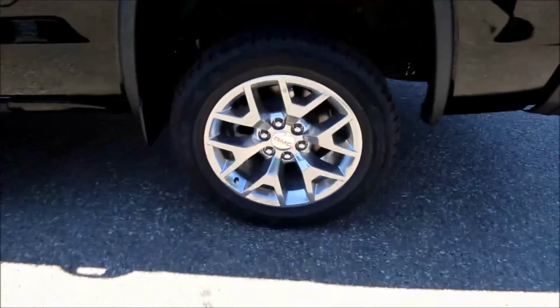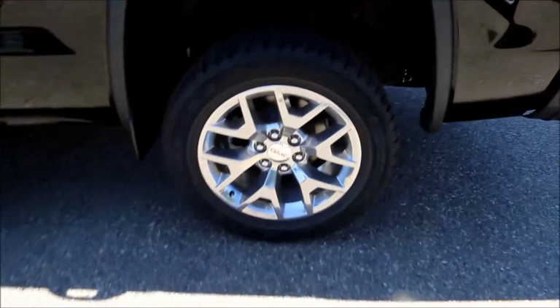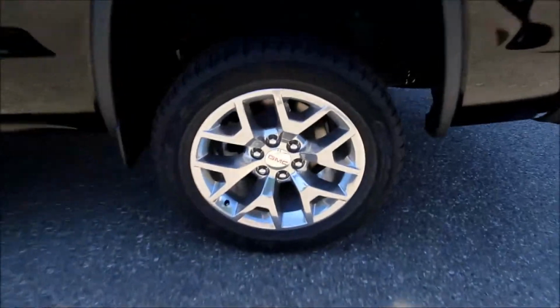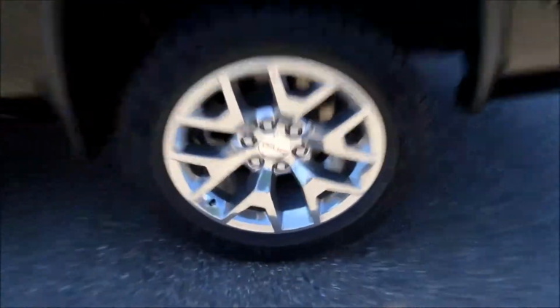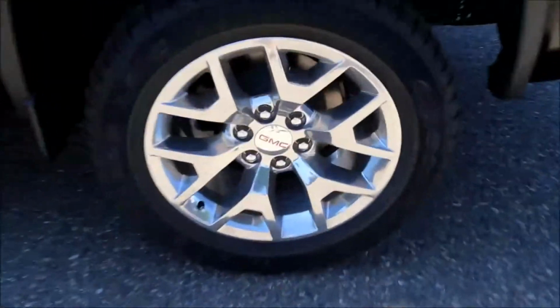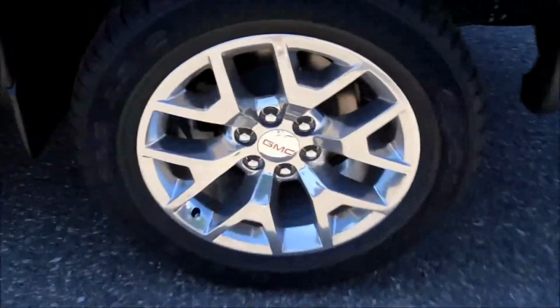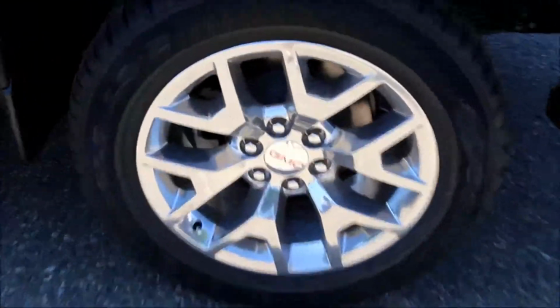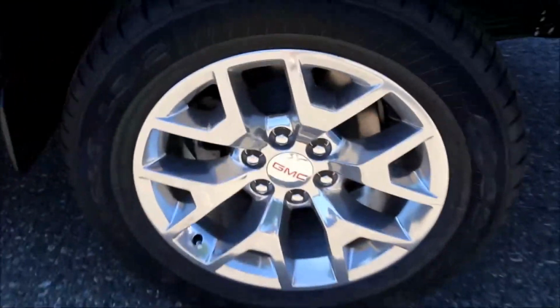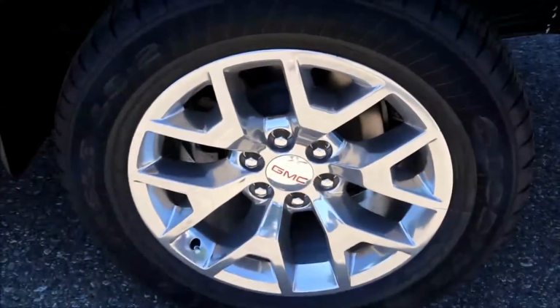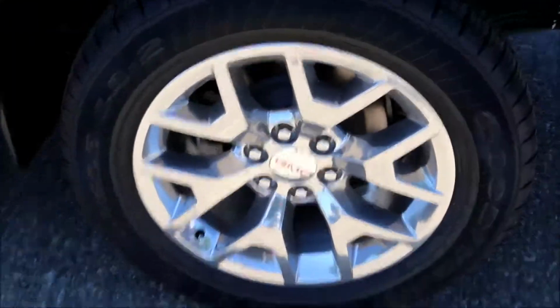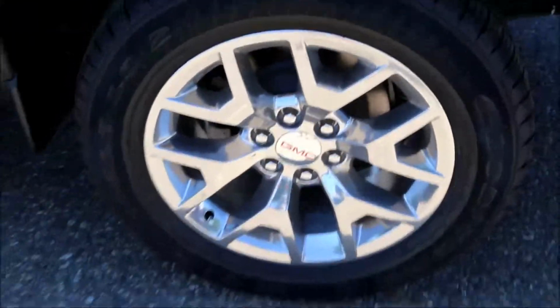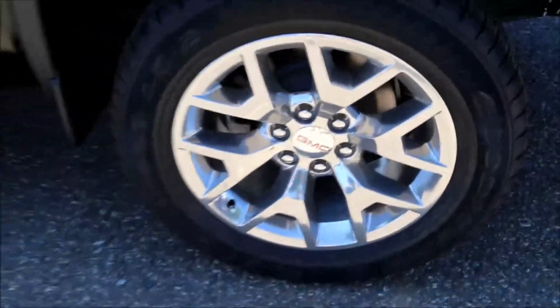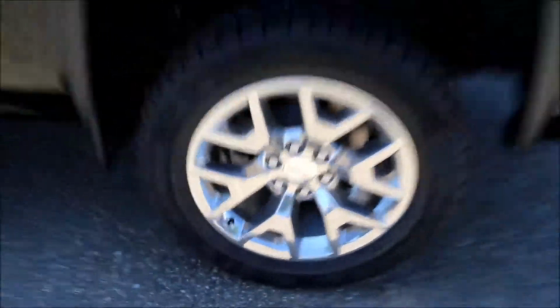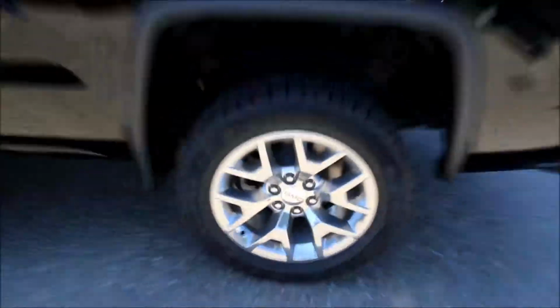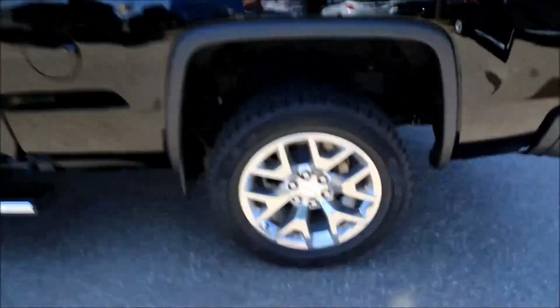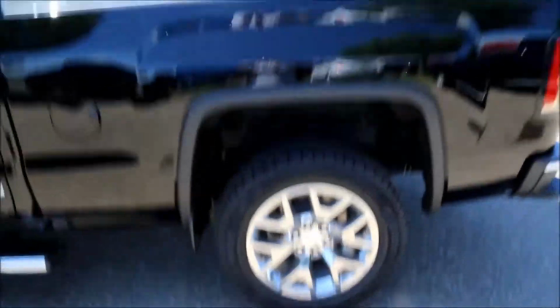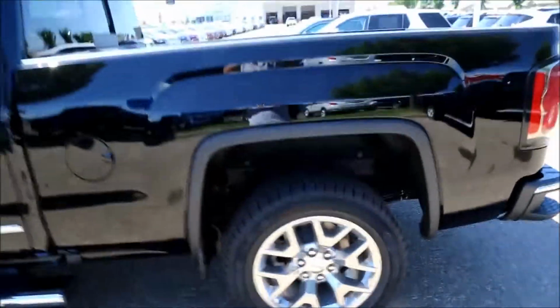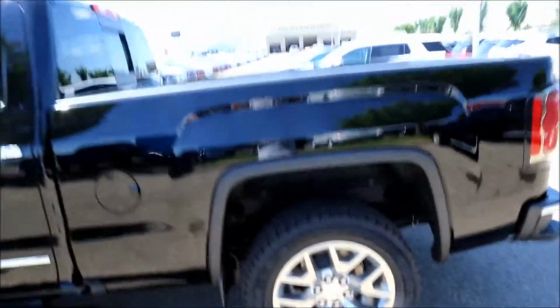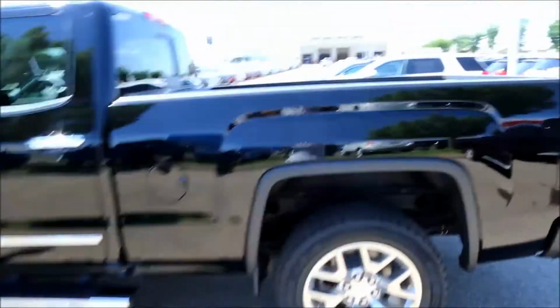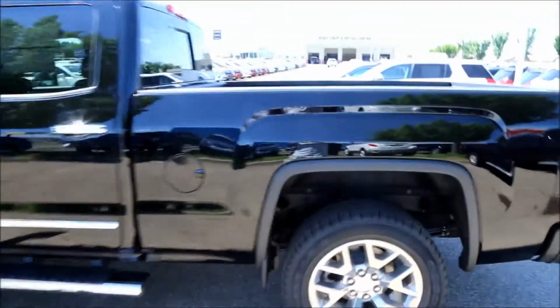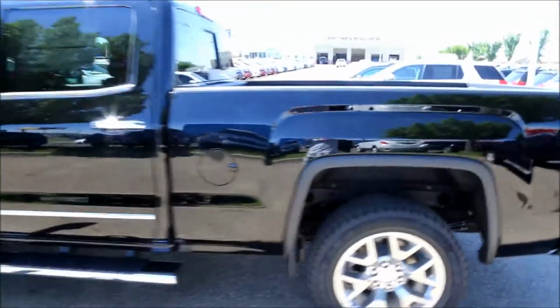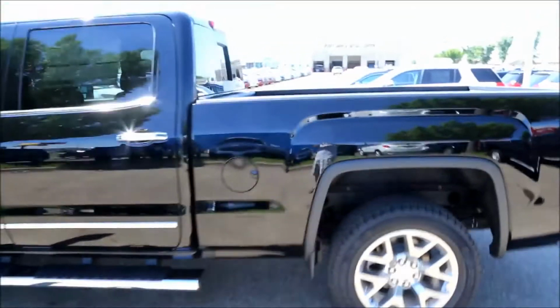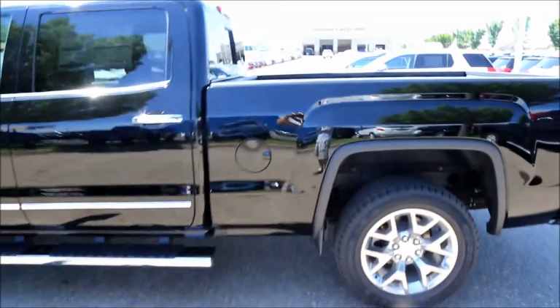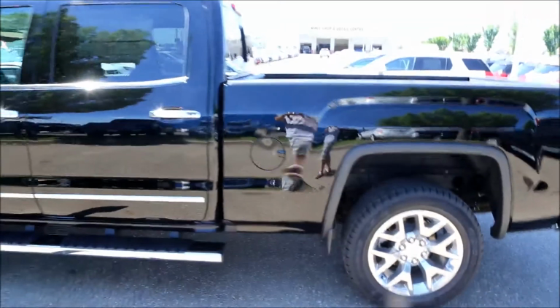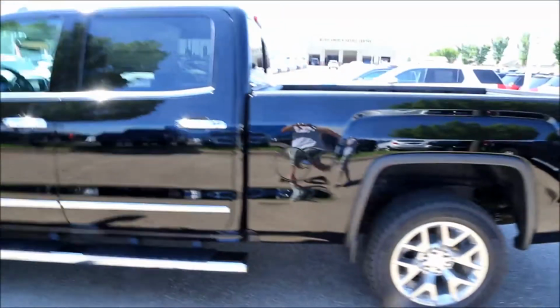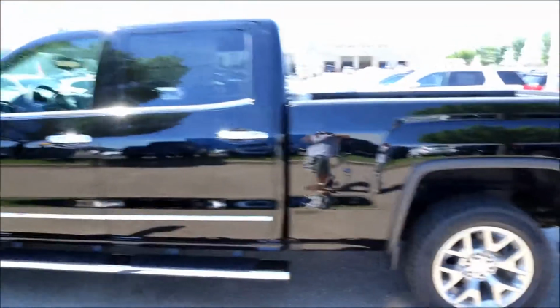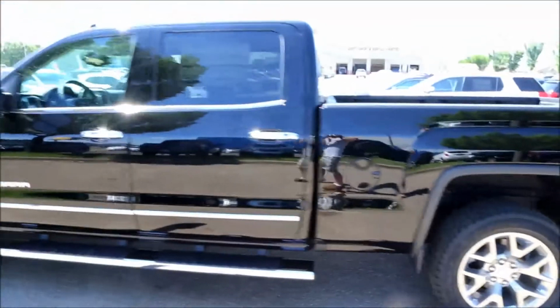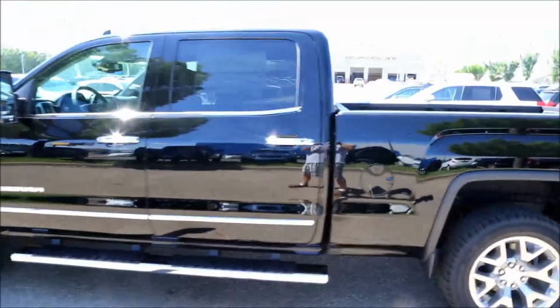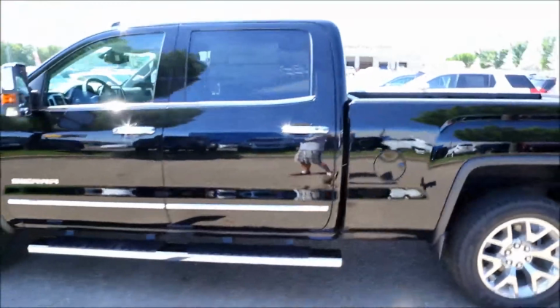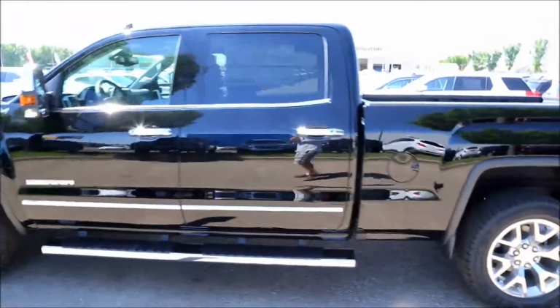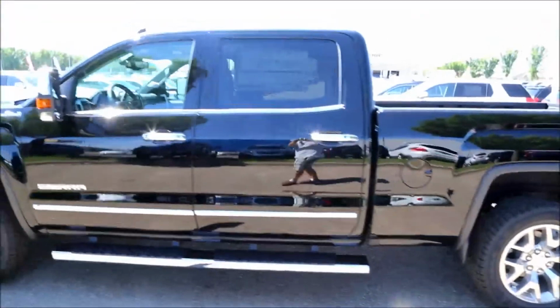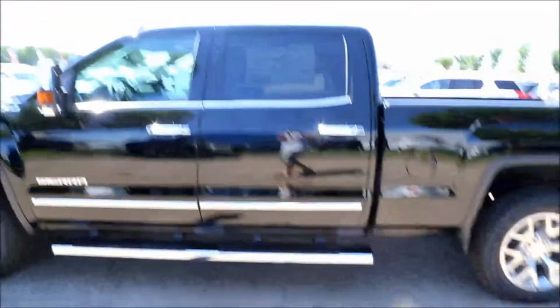Those are the 20 inch wheels, and side assist steps.